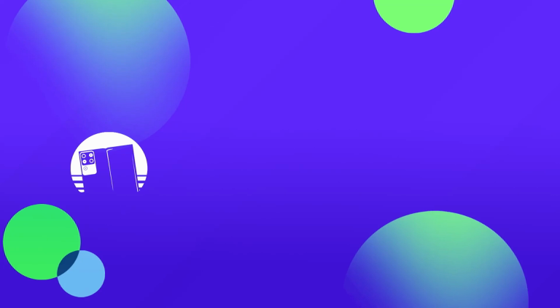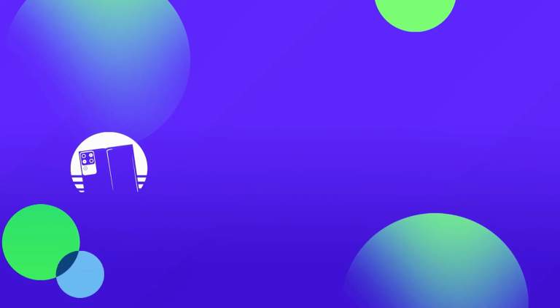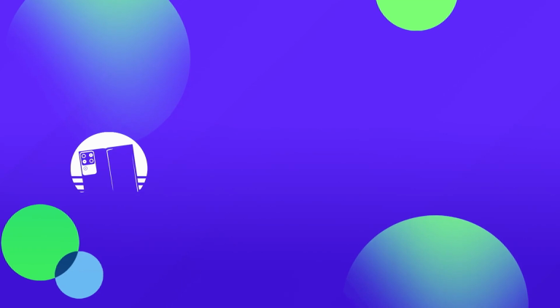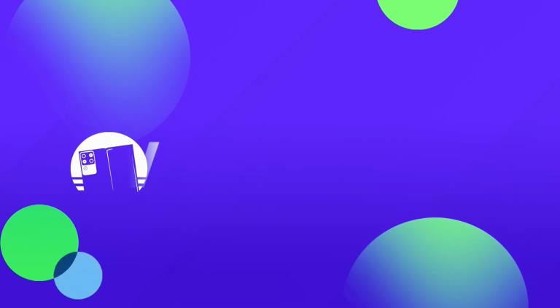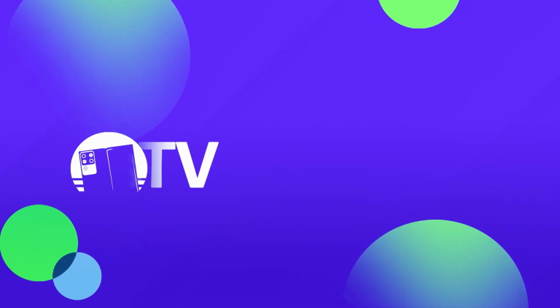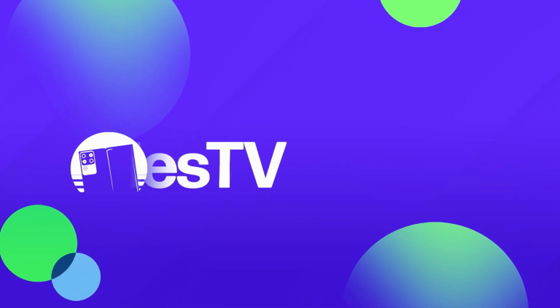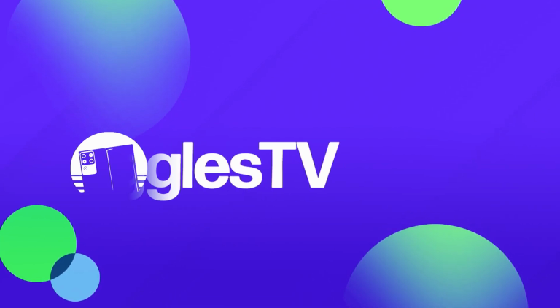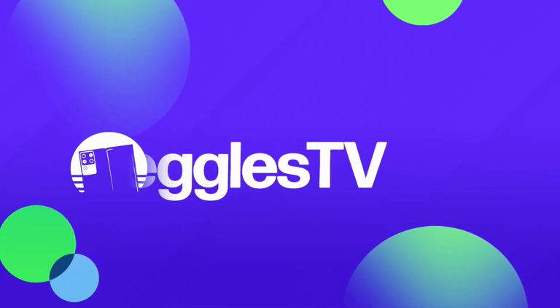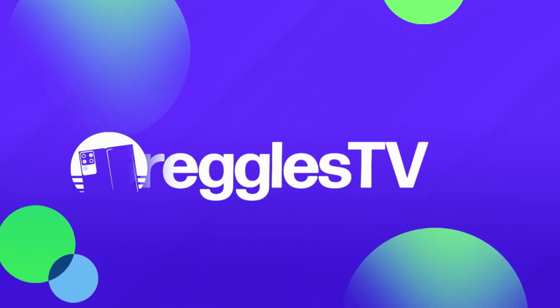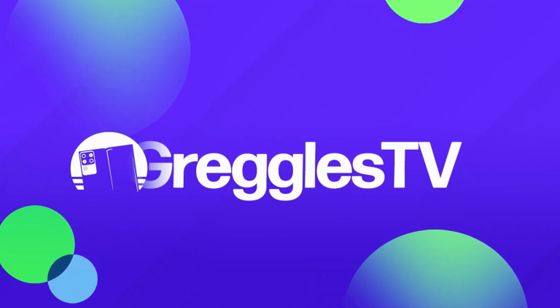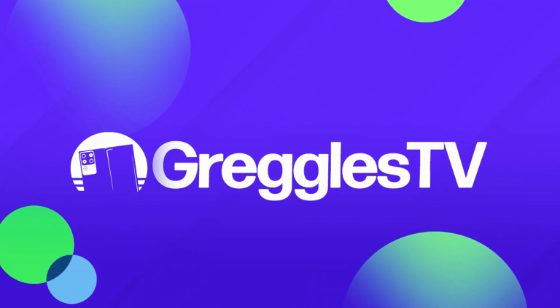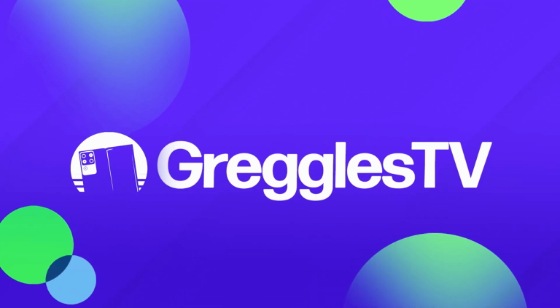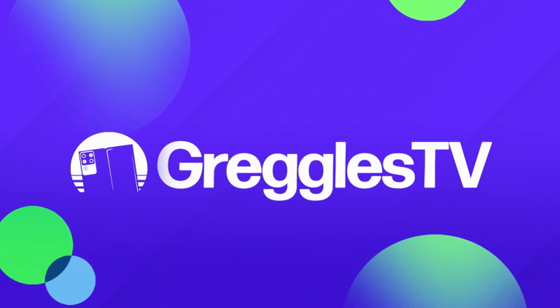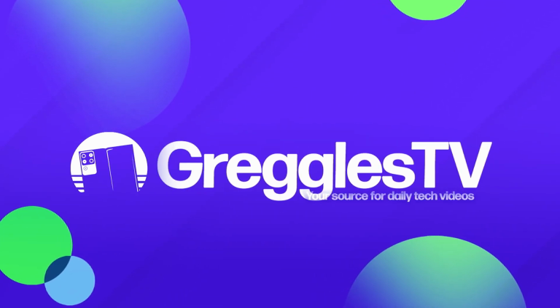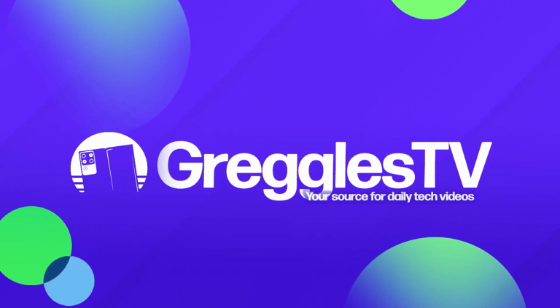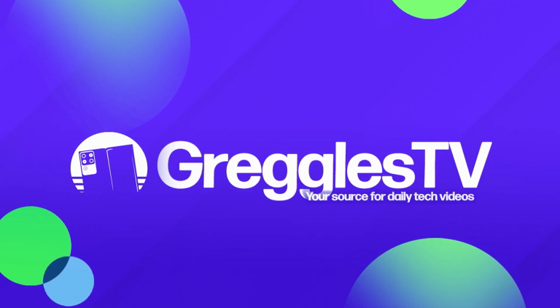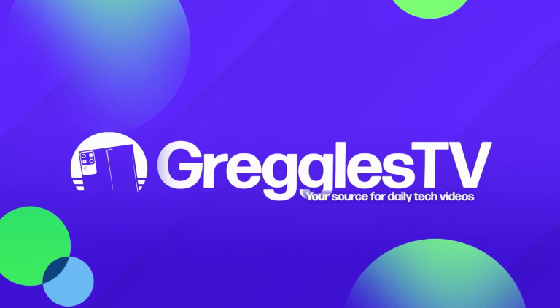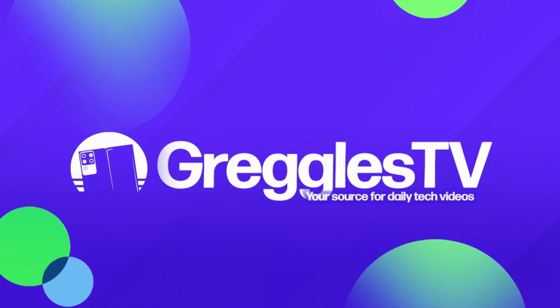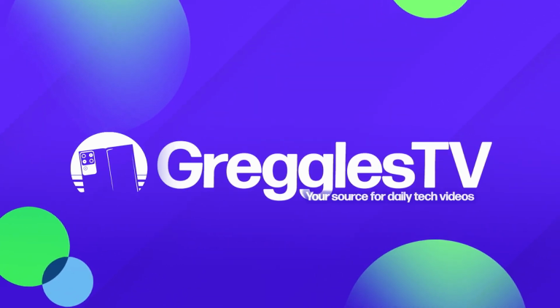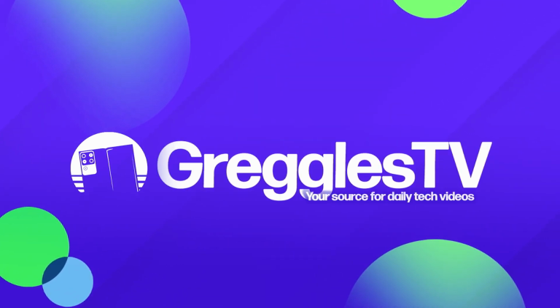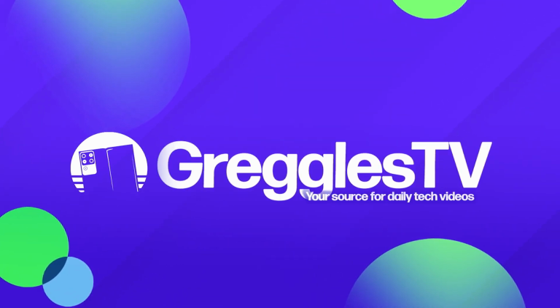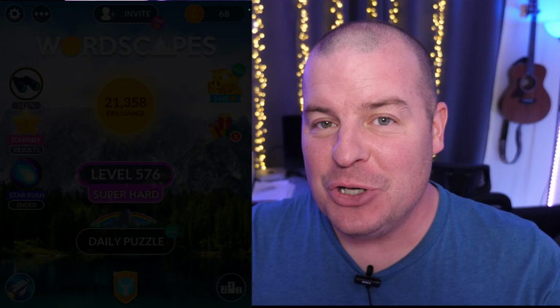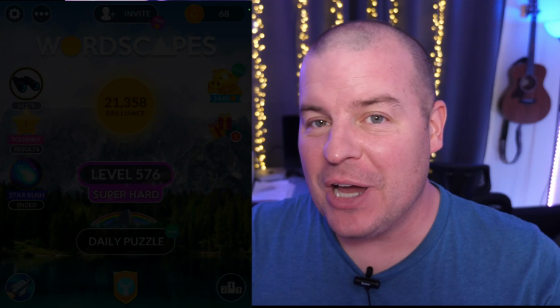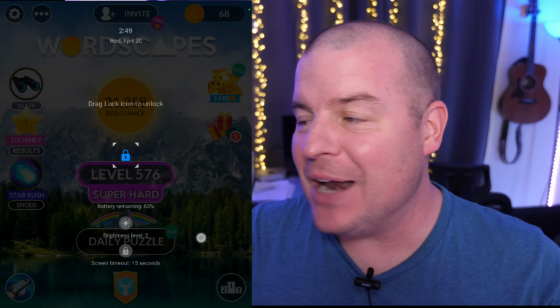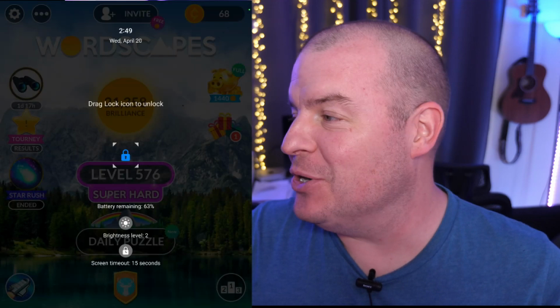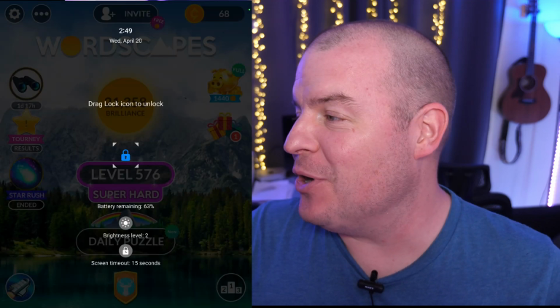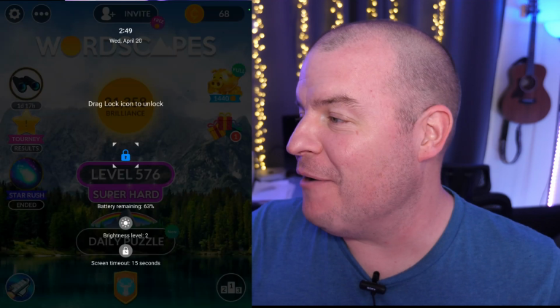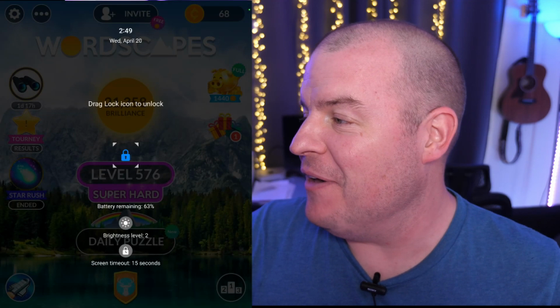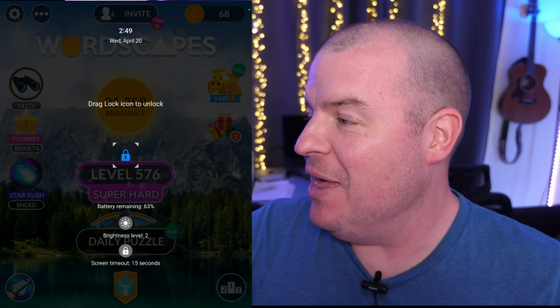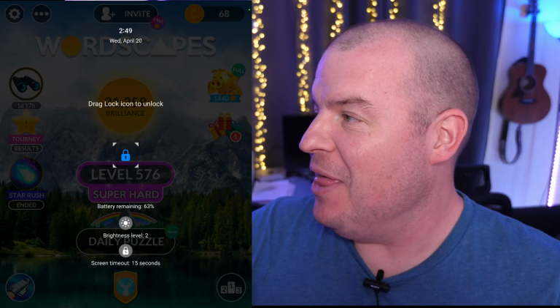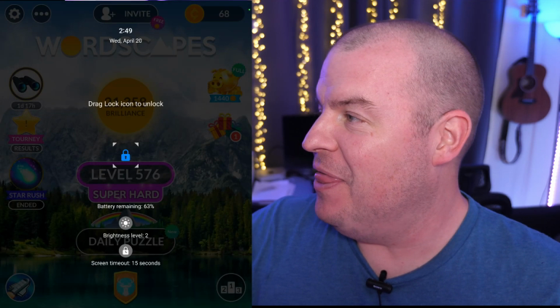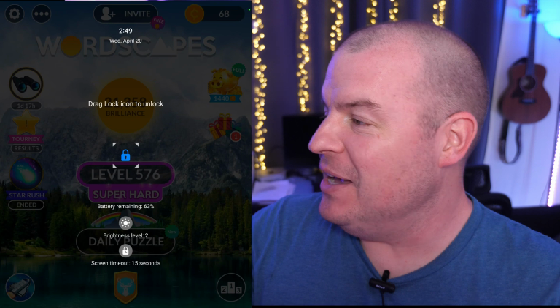What is going on guys? Welcome to Greggles TV. In this video, I'm going to show you how to turn off this.